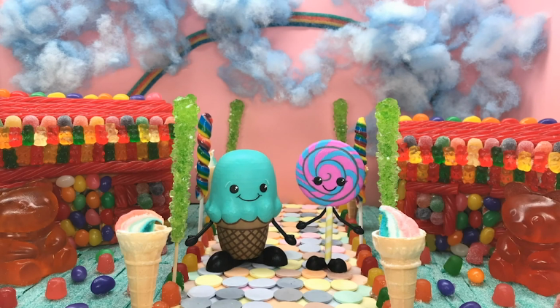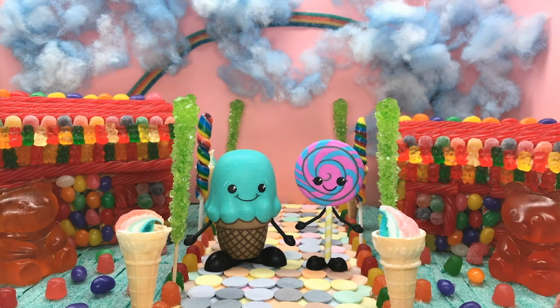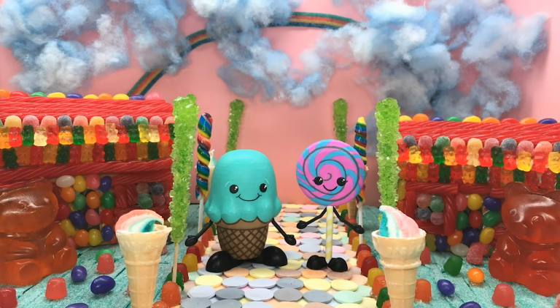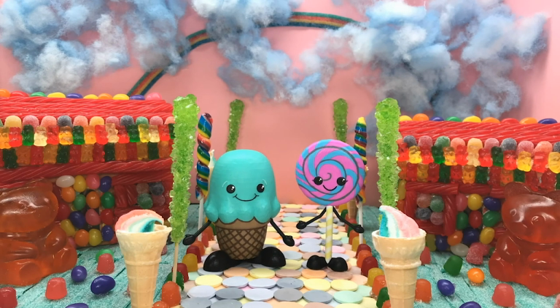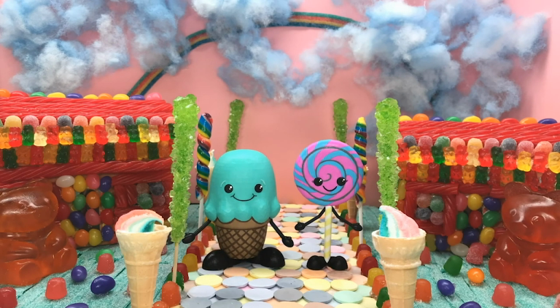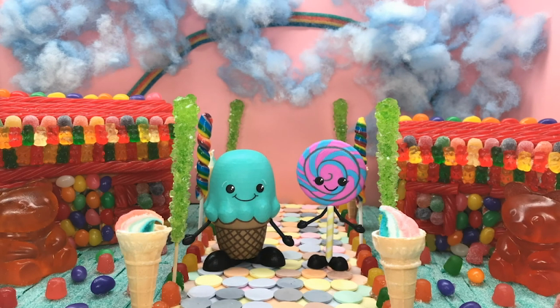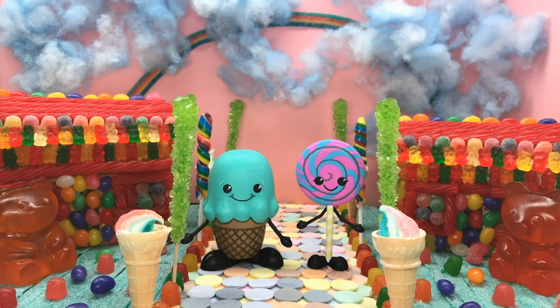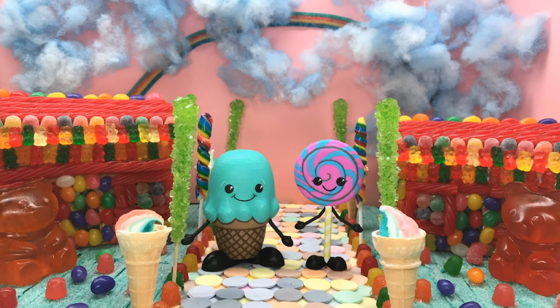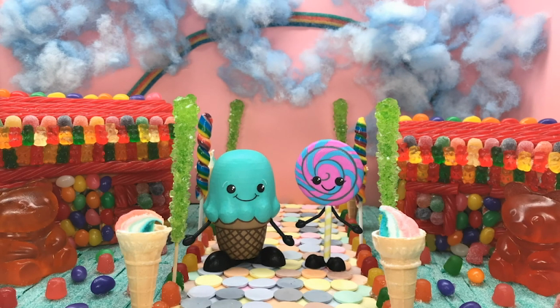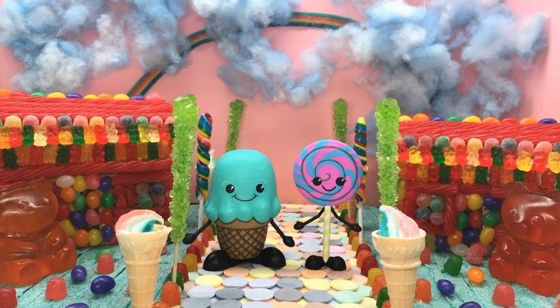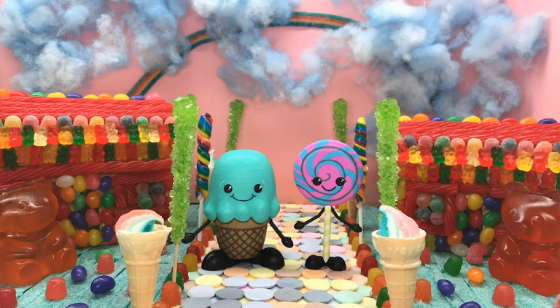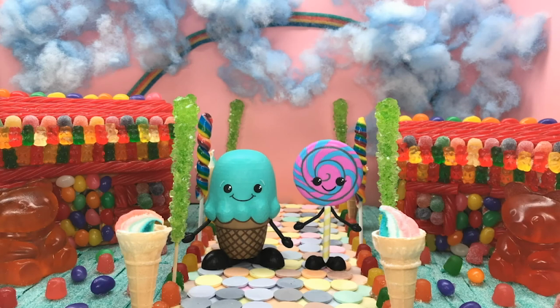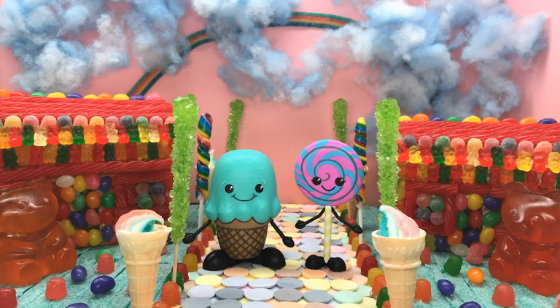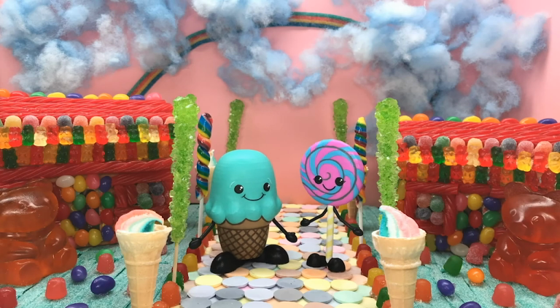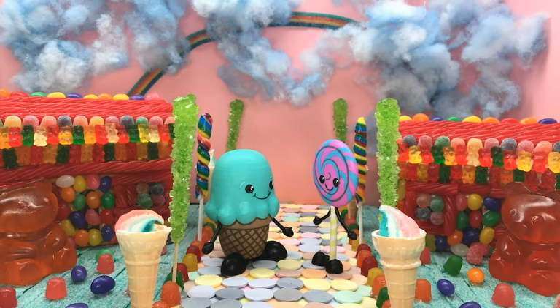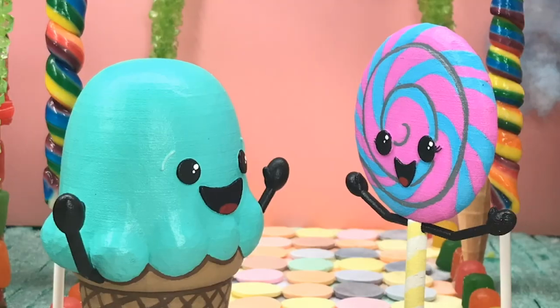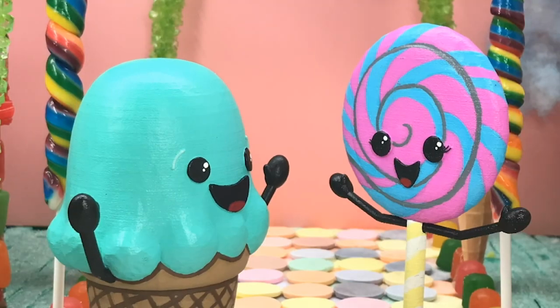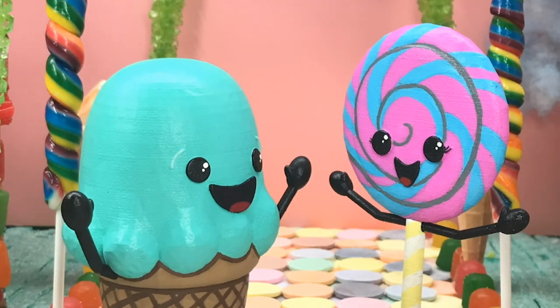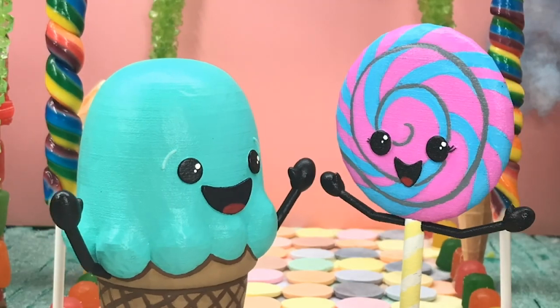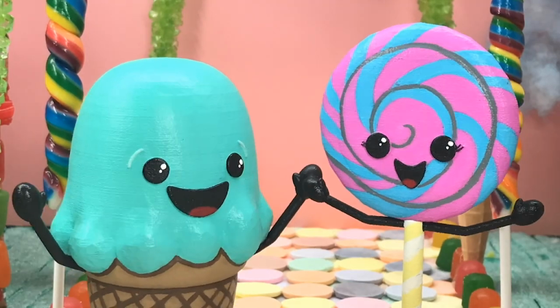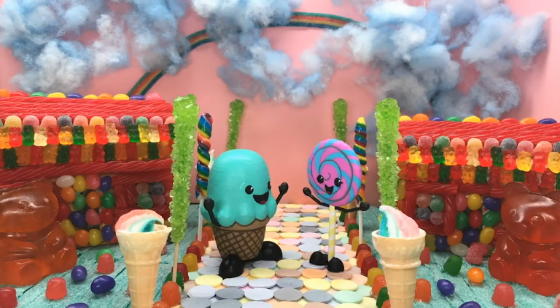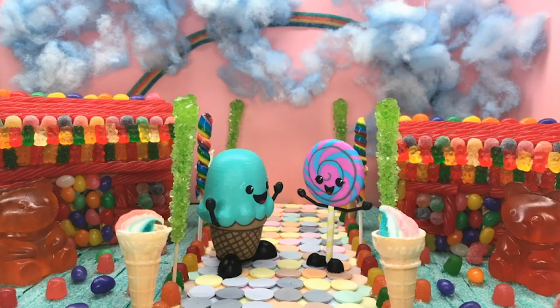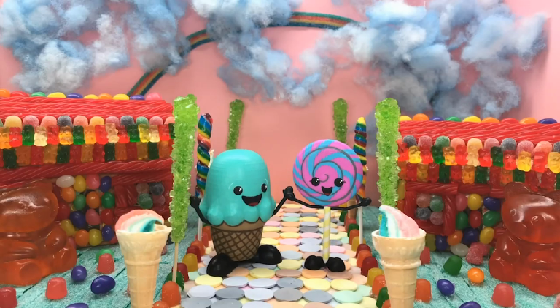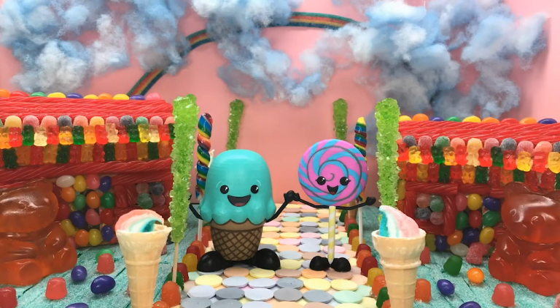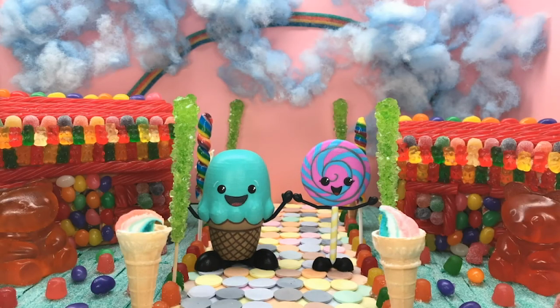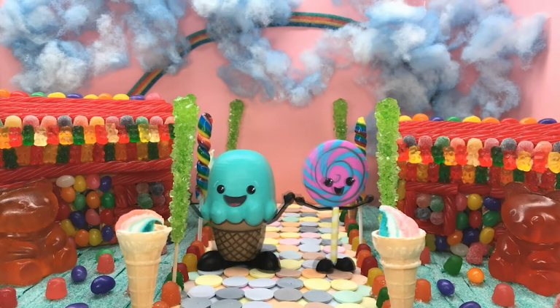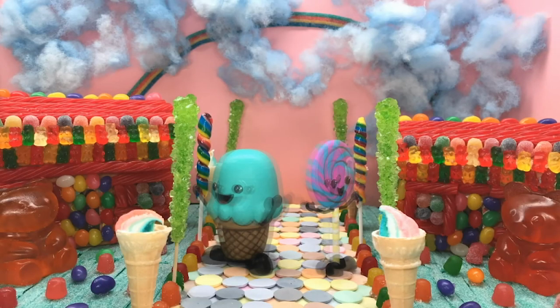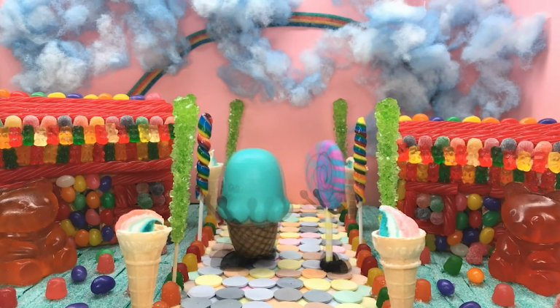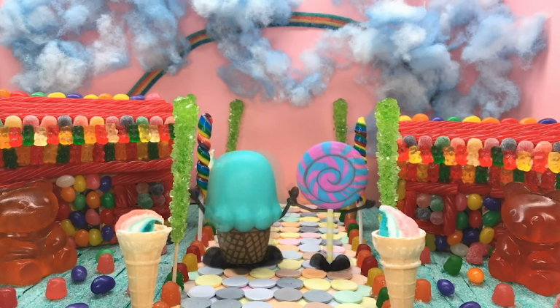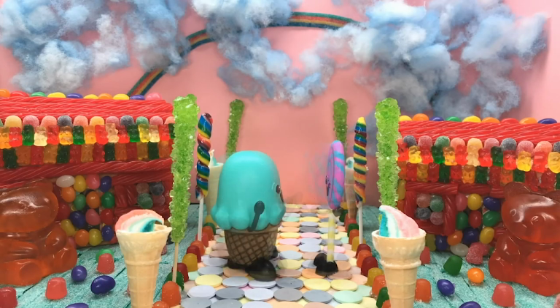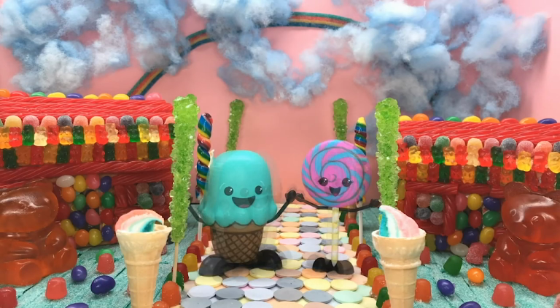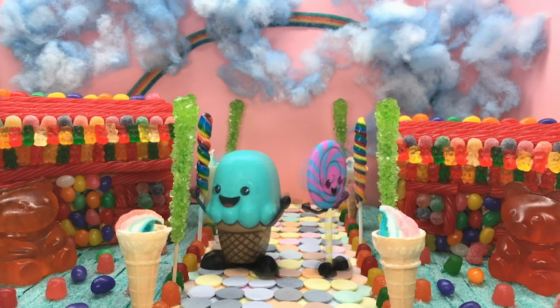Well, get ready, because today we're going to learn about bugs. Okay, ready, let's go!